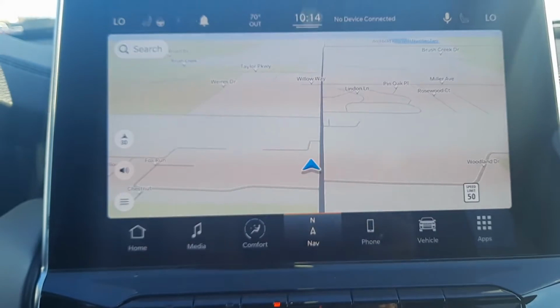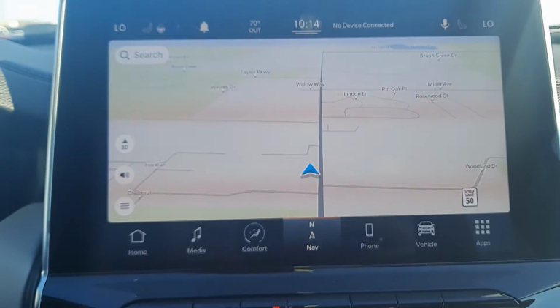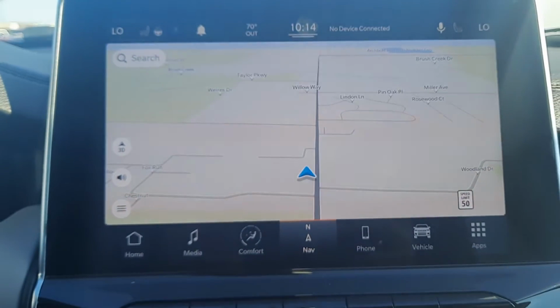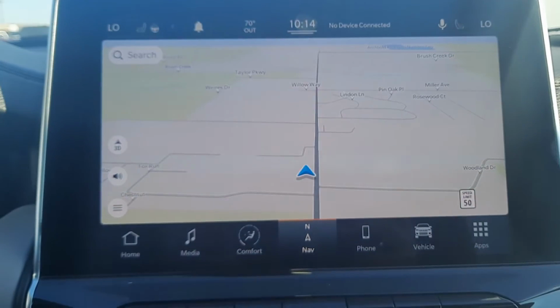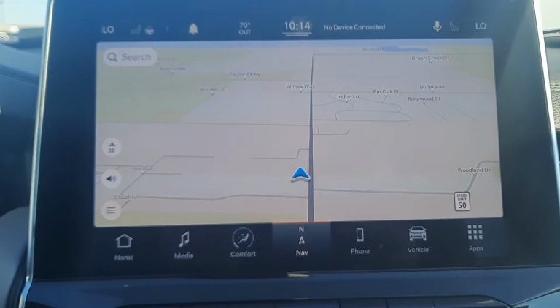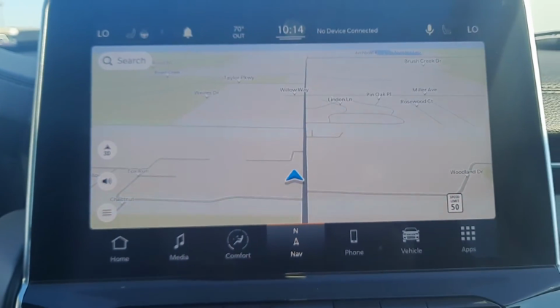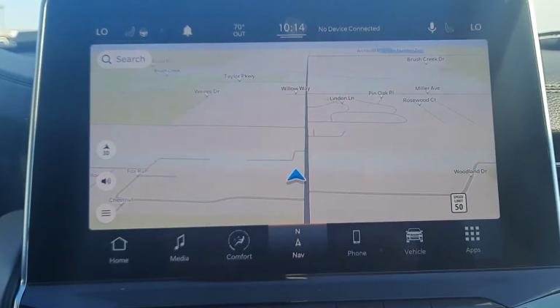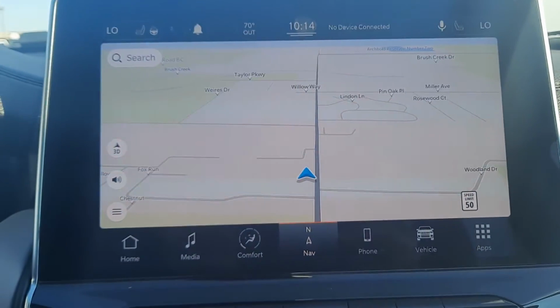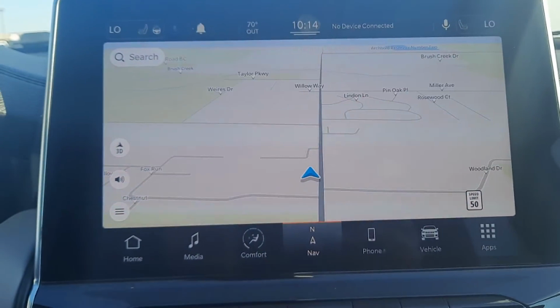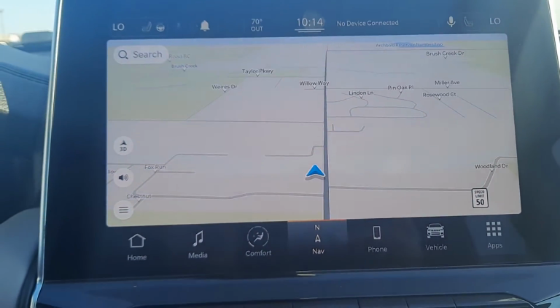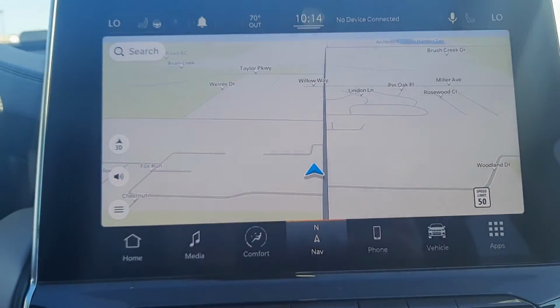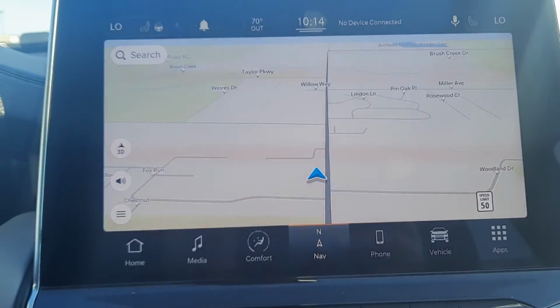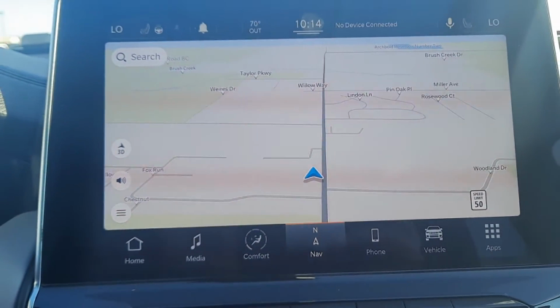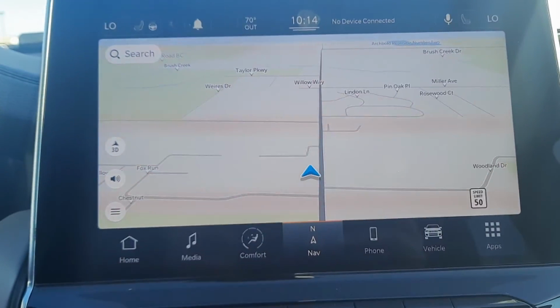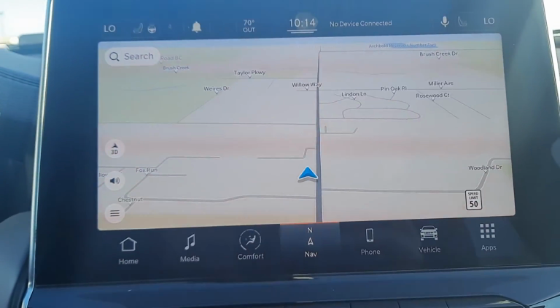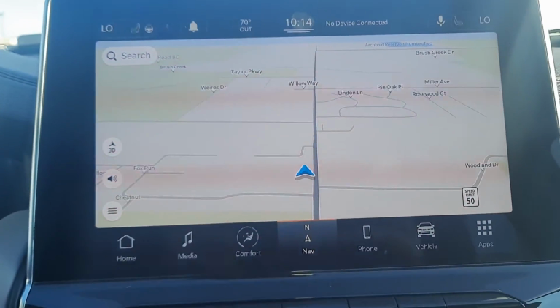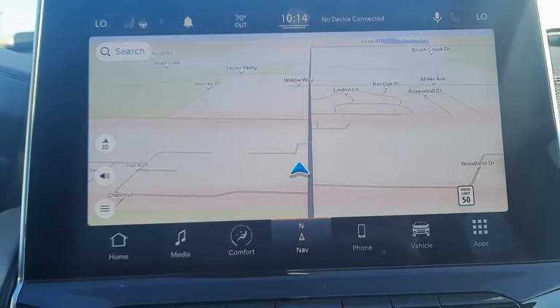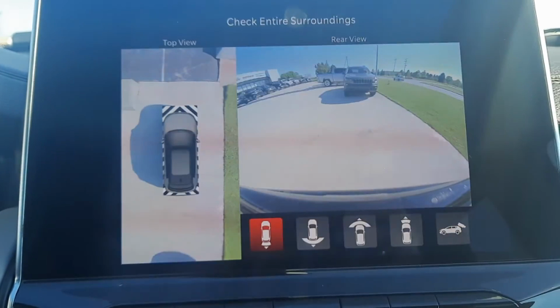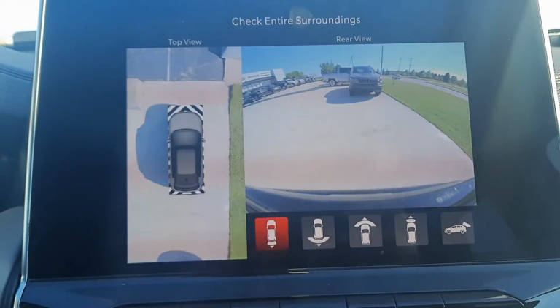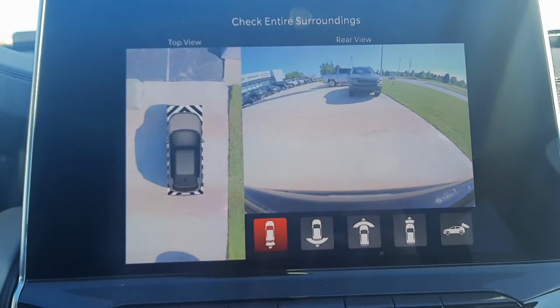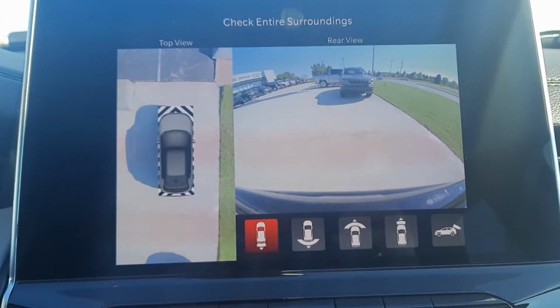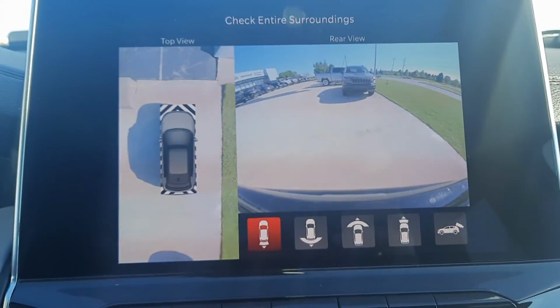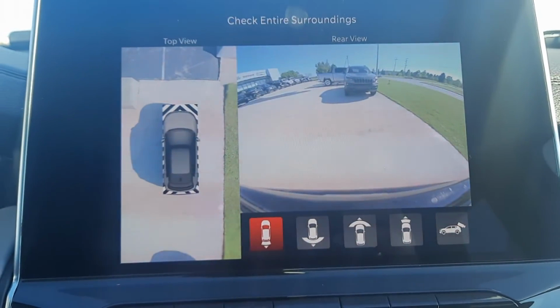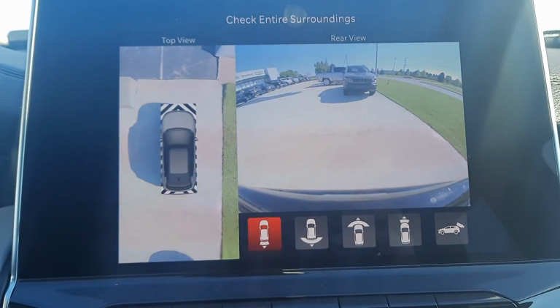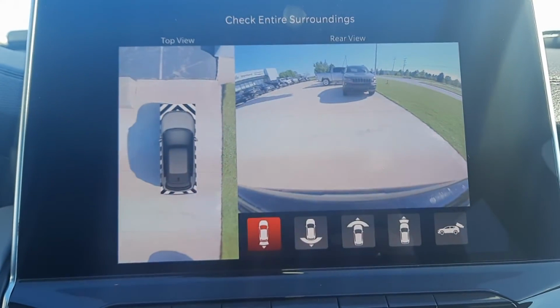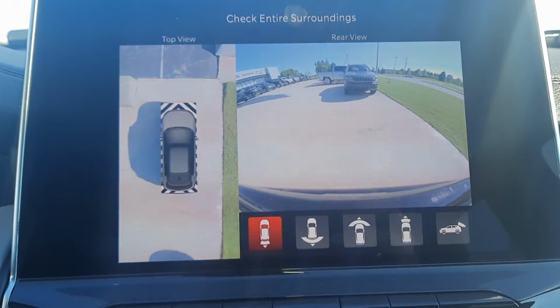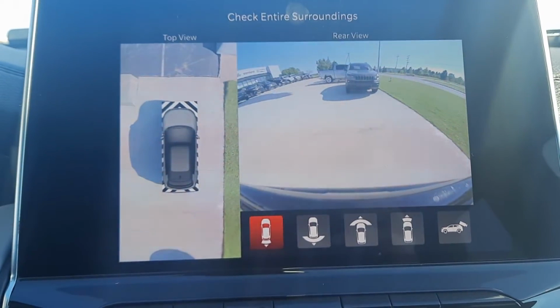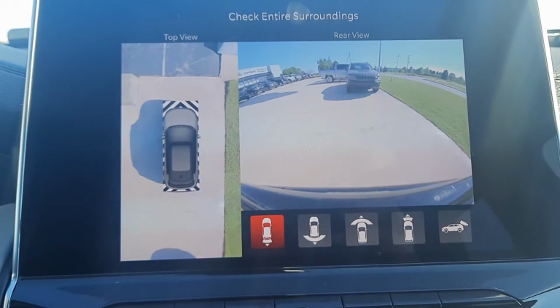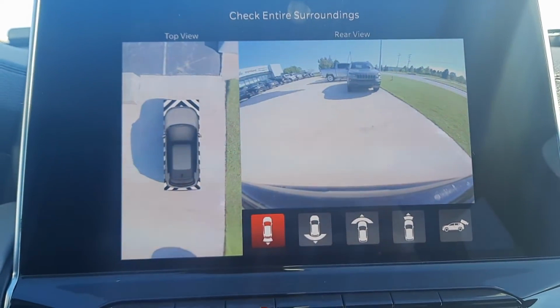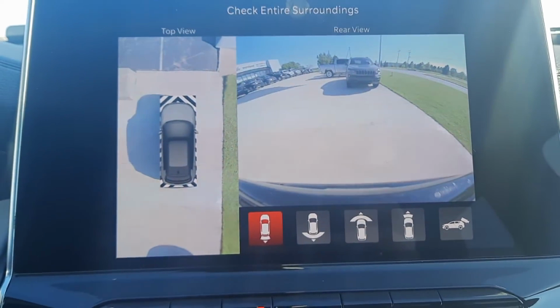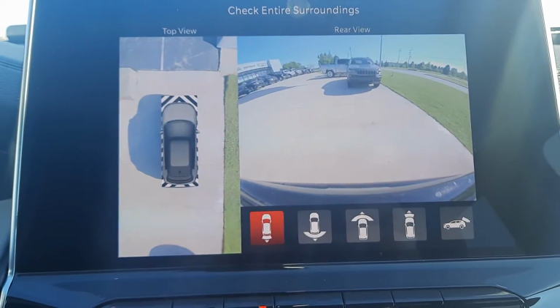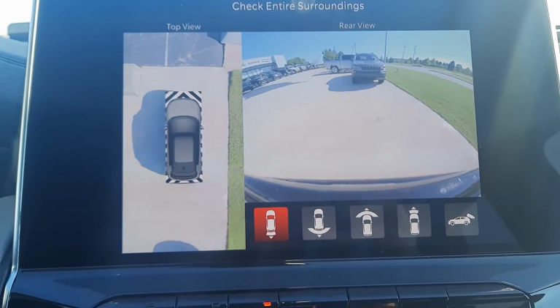Navigation, backup camera, and surround camera.